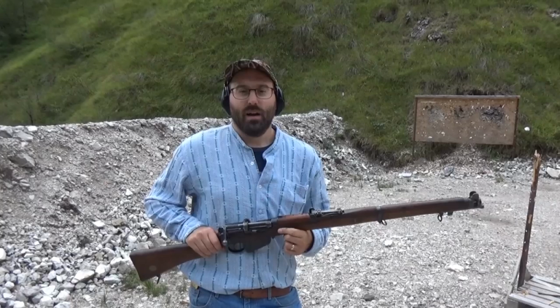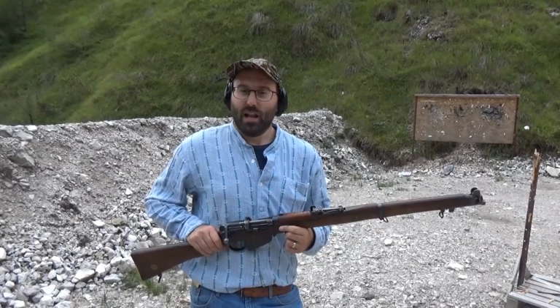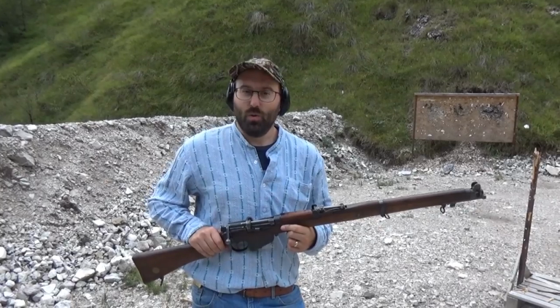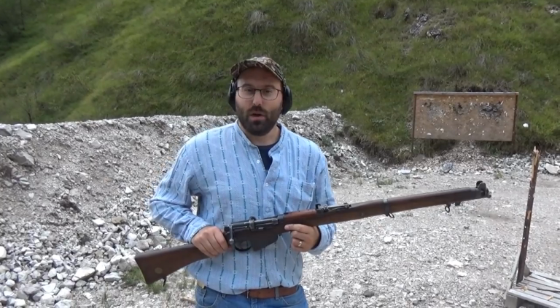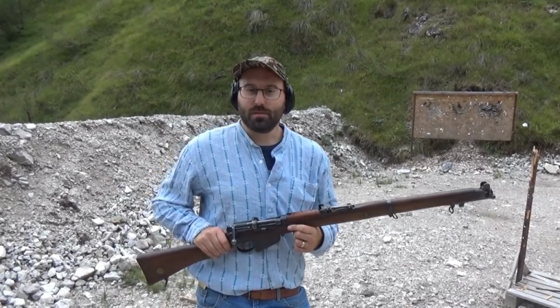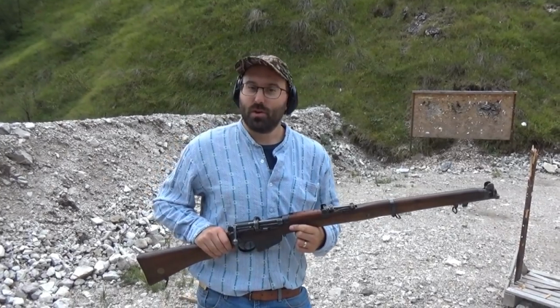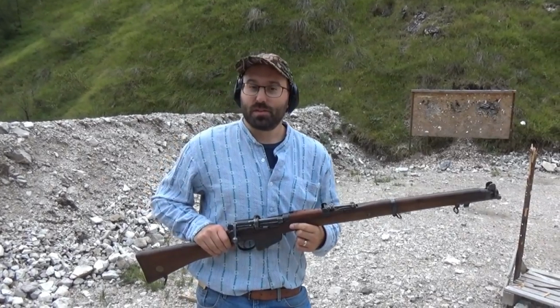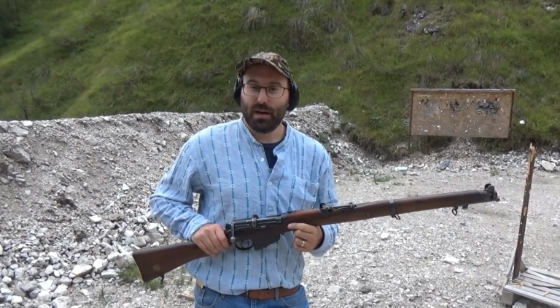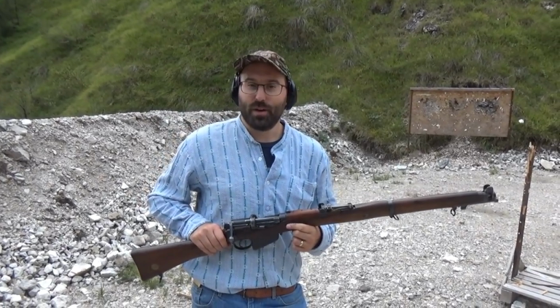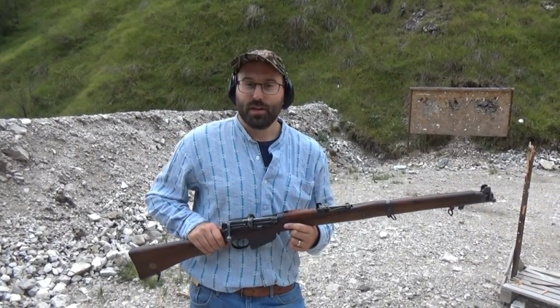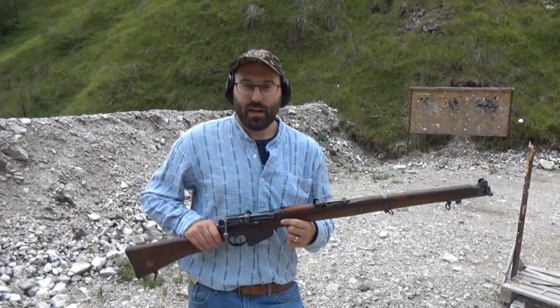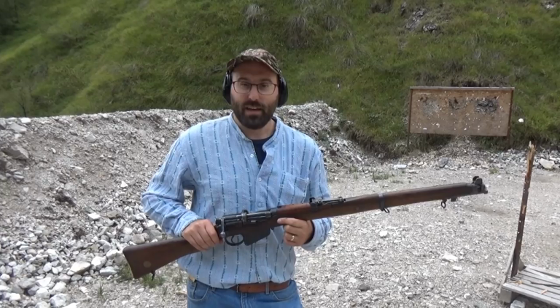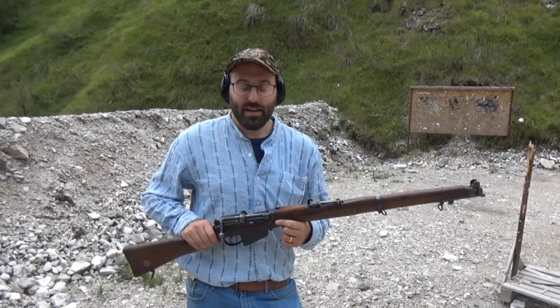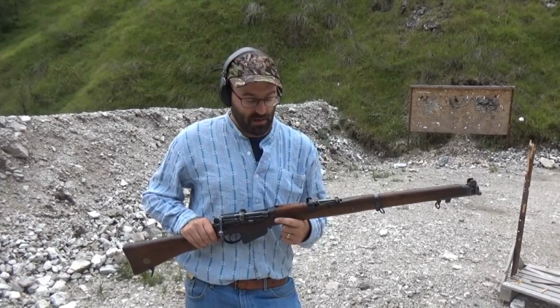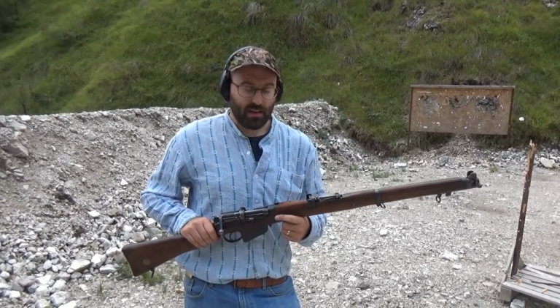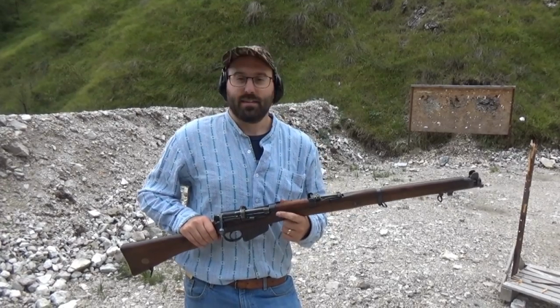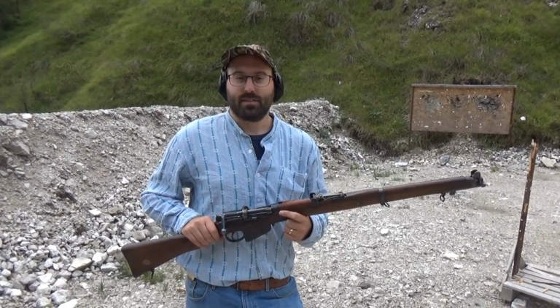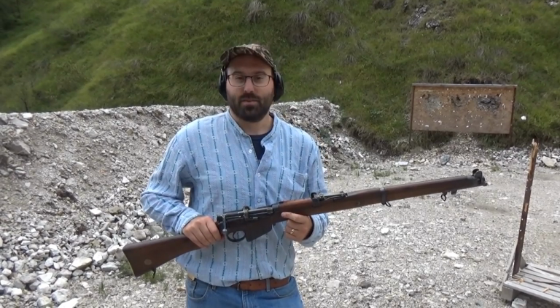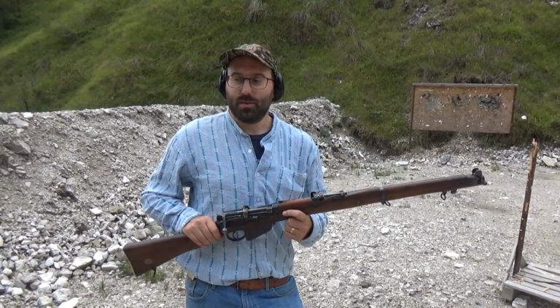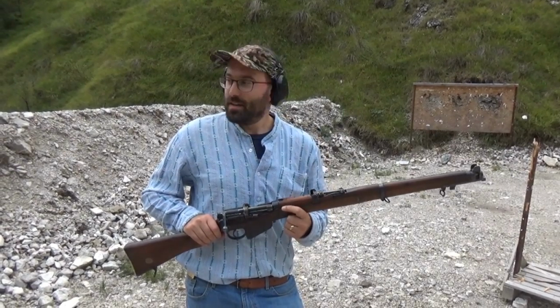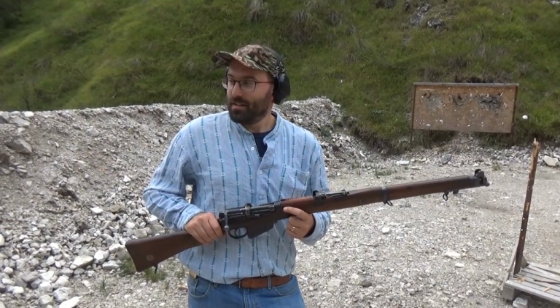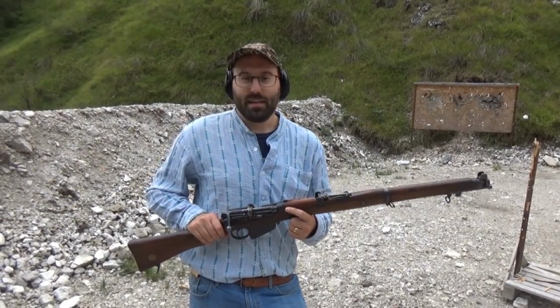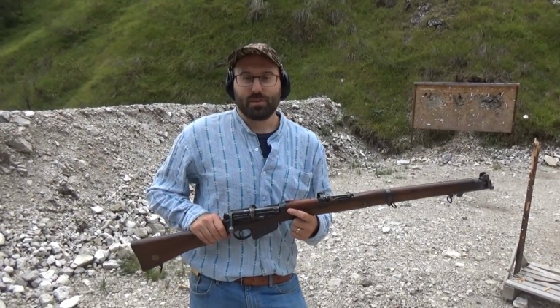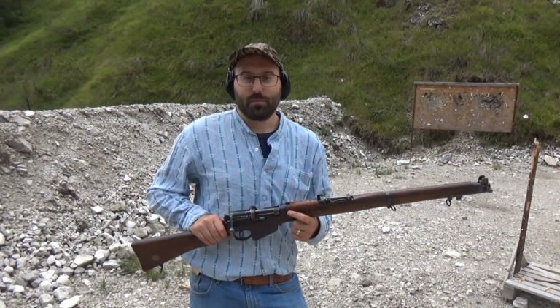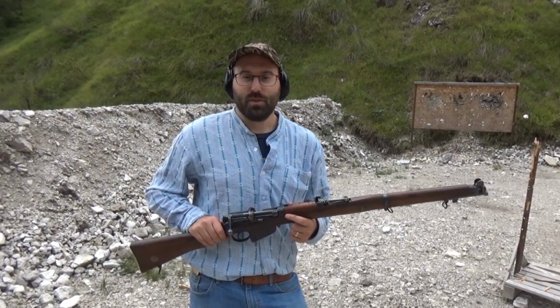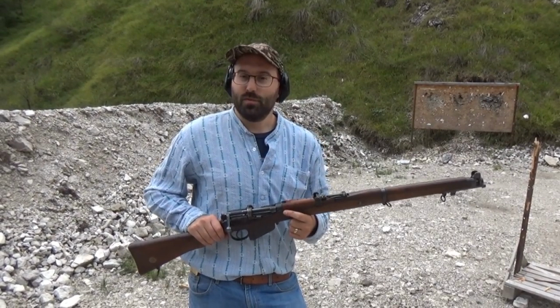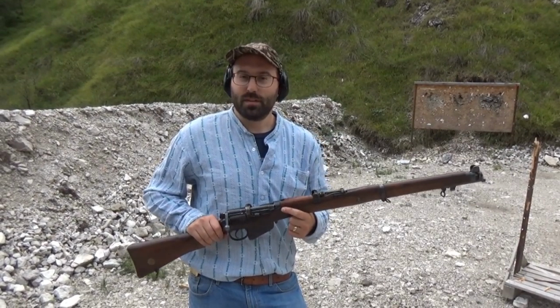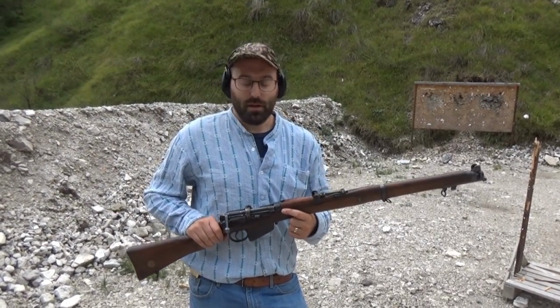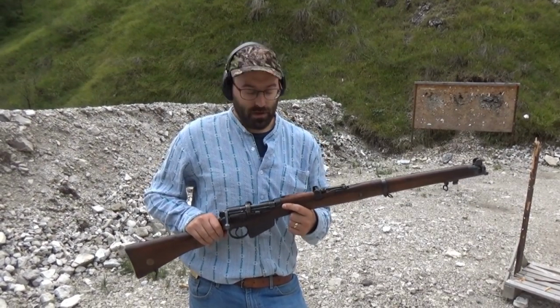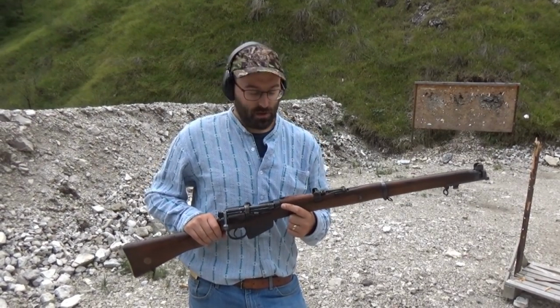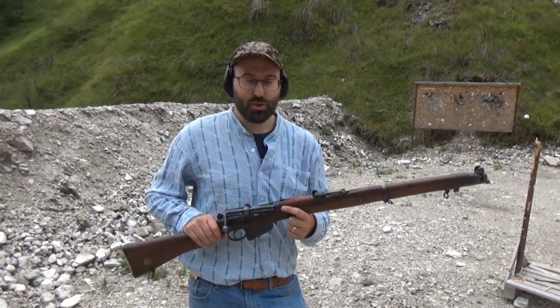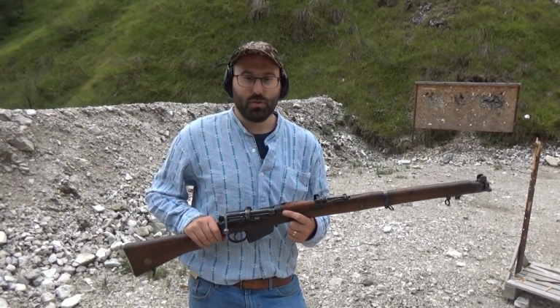Hello and welcome to Bloke on the Spam Range here in Italy, thanks to the team at Spam Shooting who invited me out here to shoot.